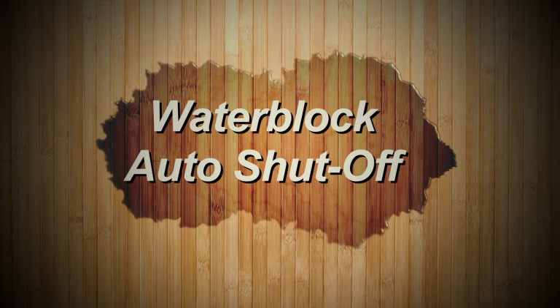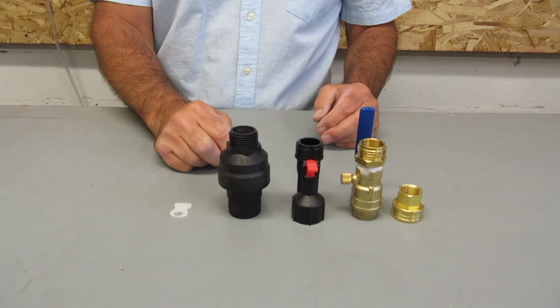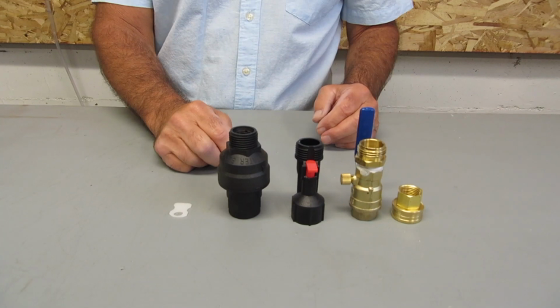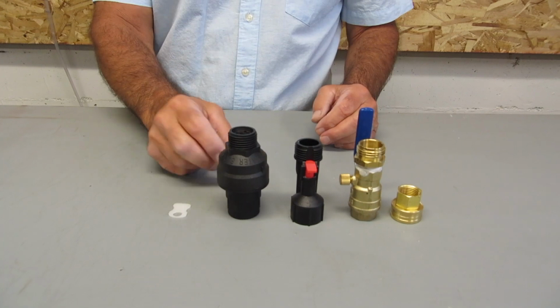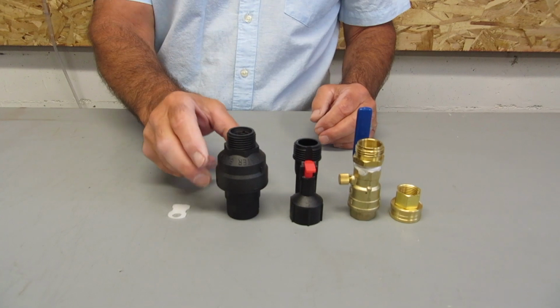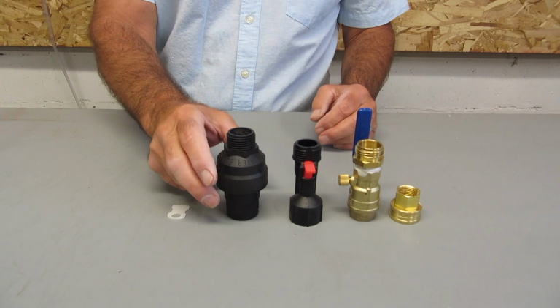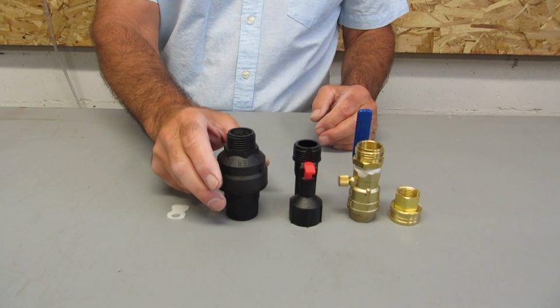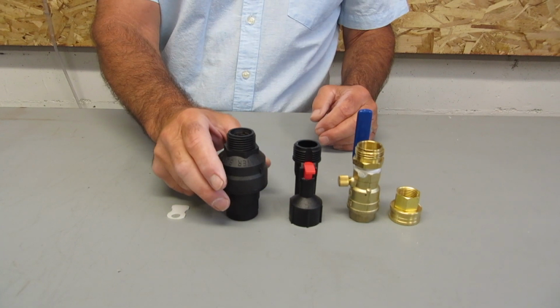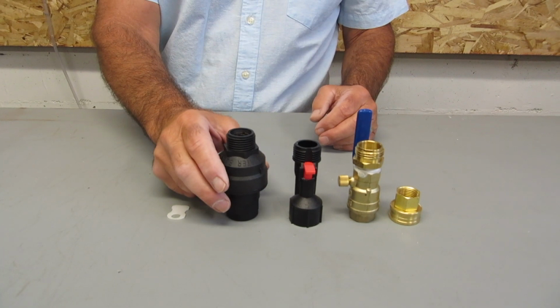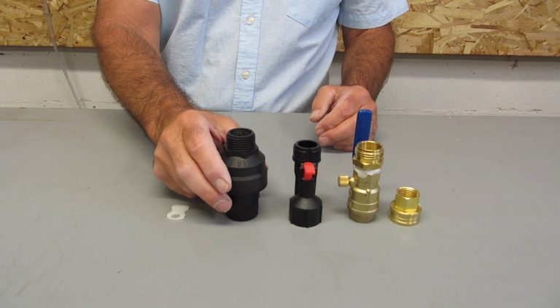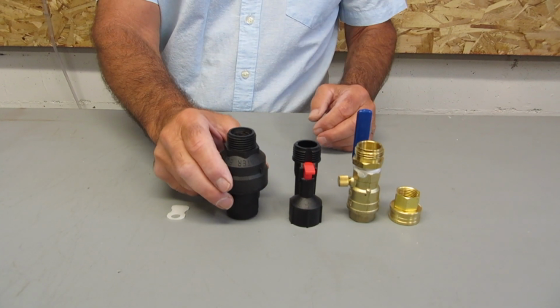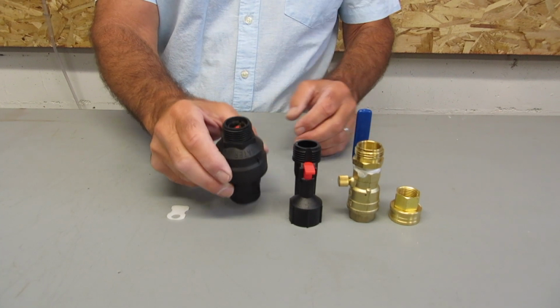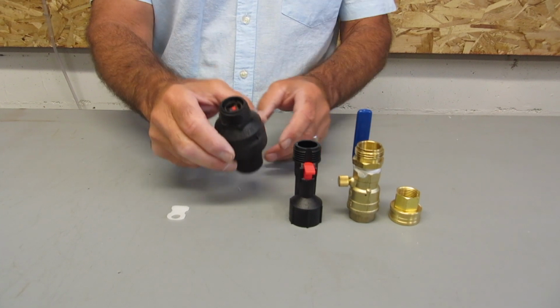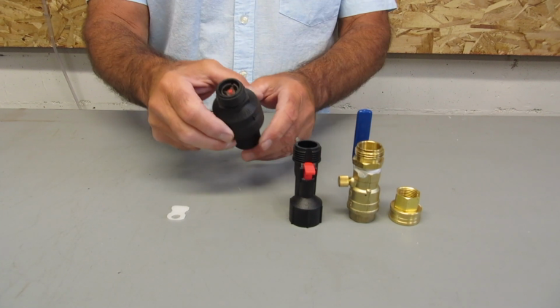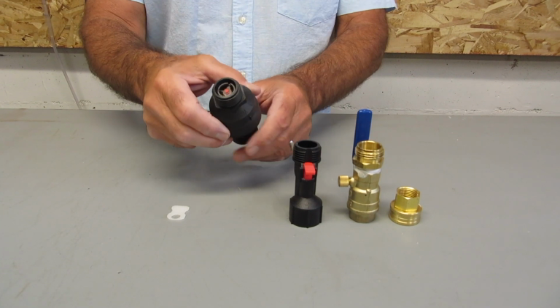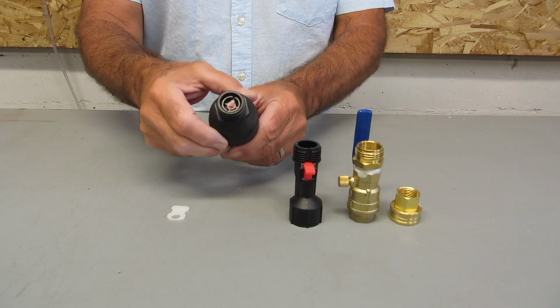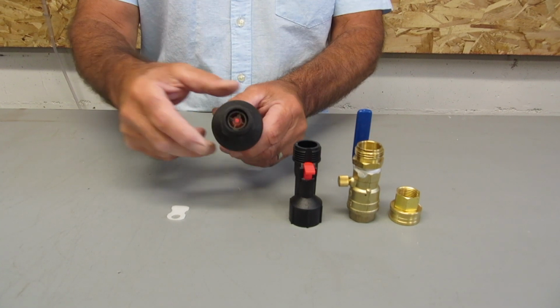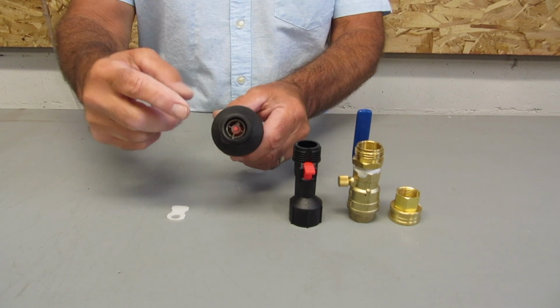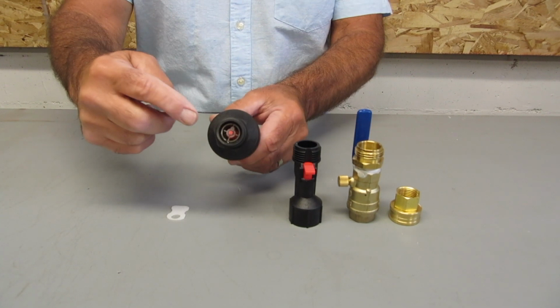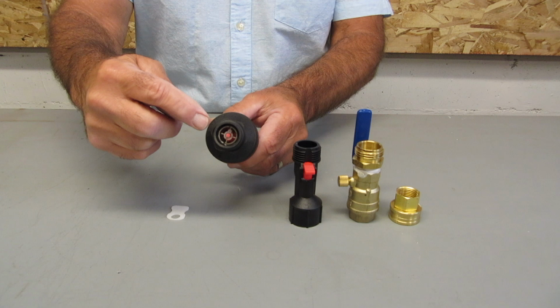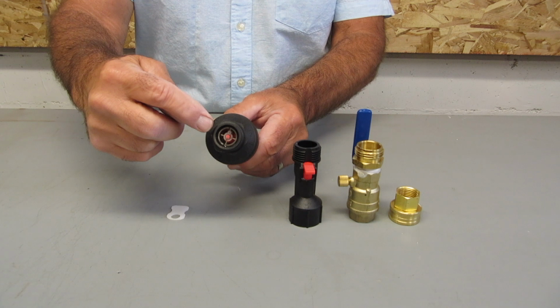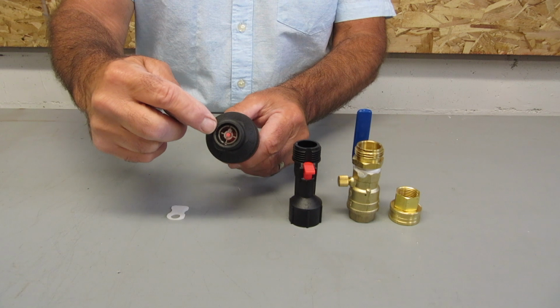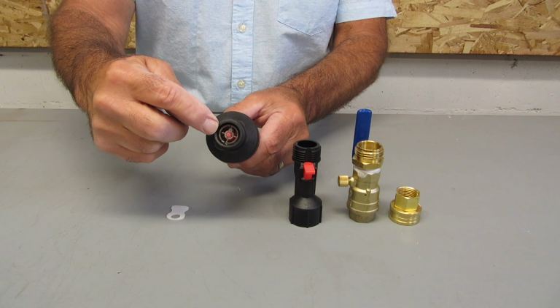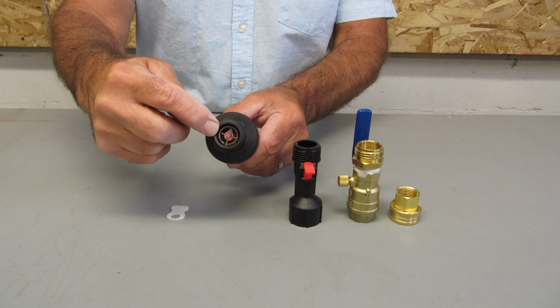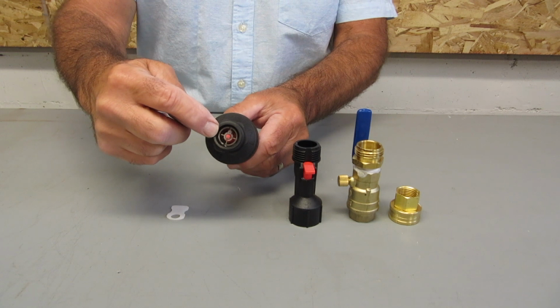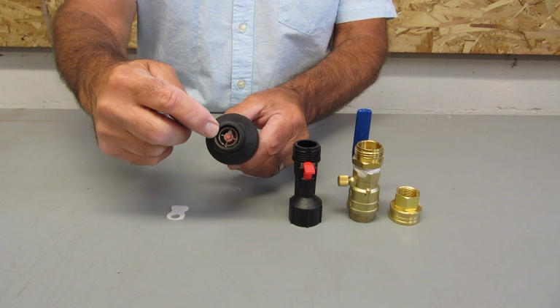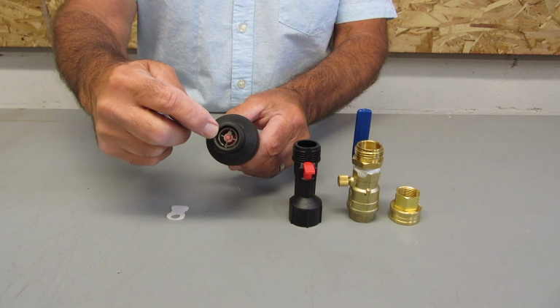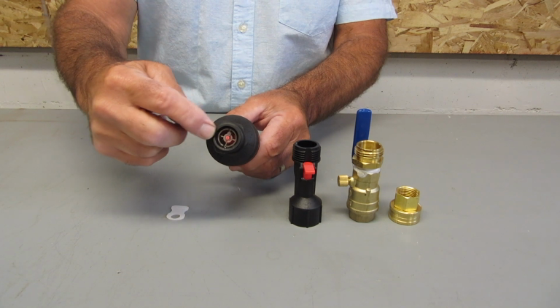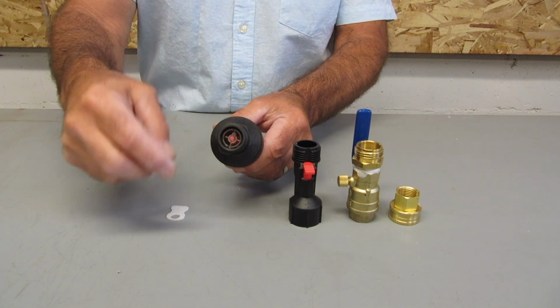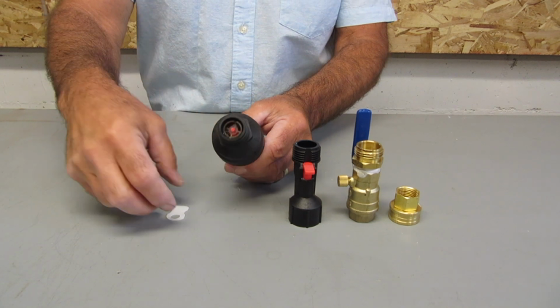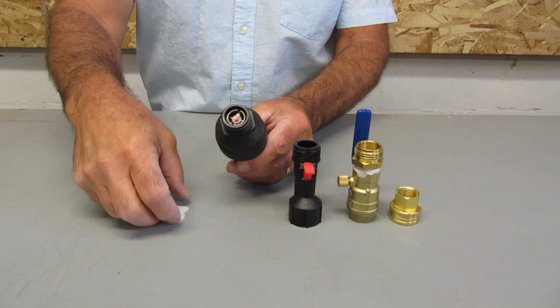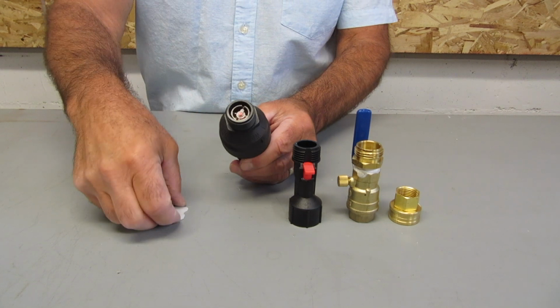These are the parts included with your WaterBlock WB13R Automatic Shutoff System.